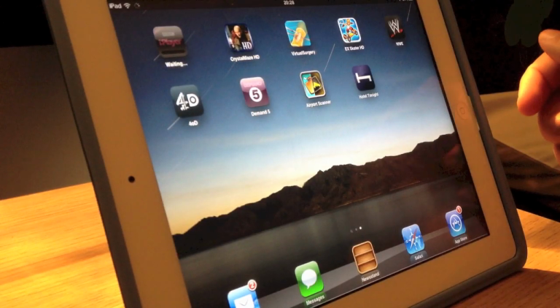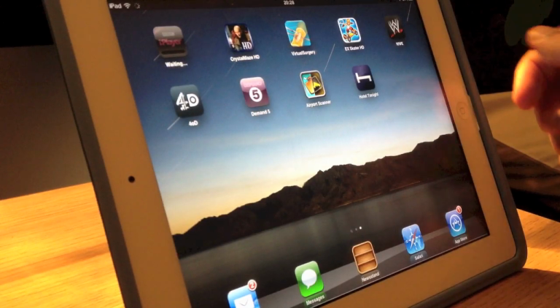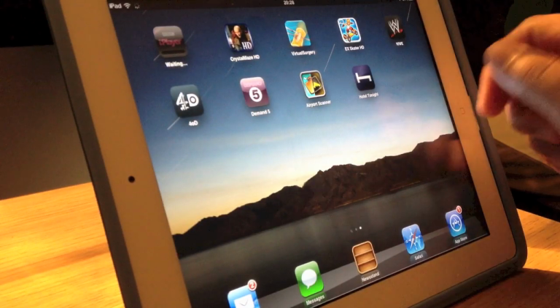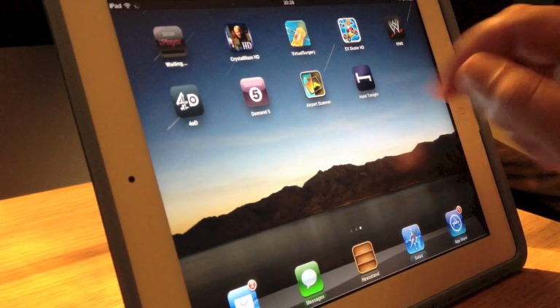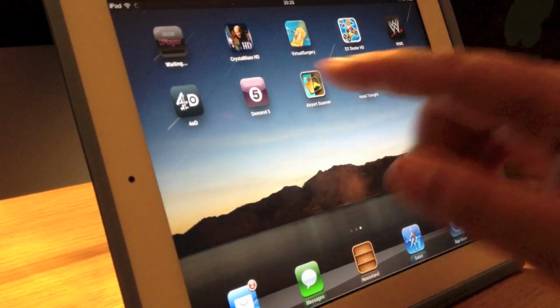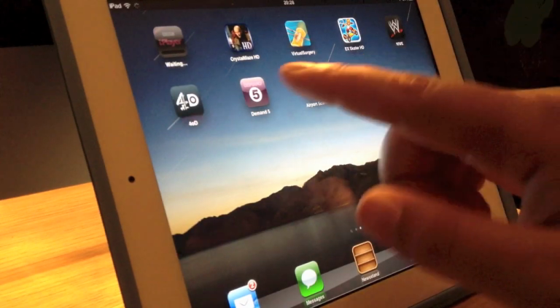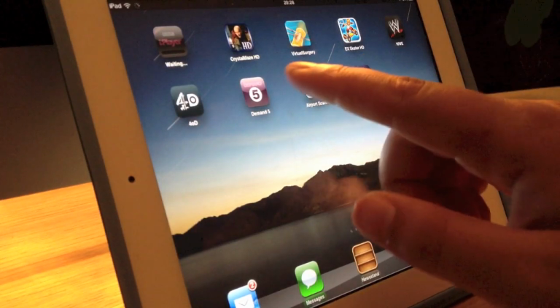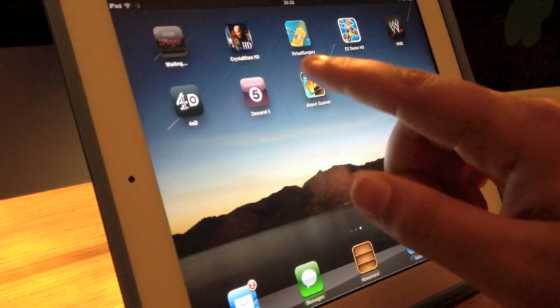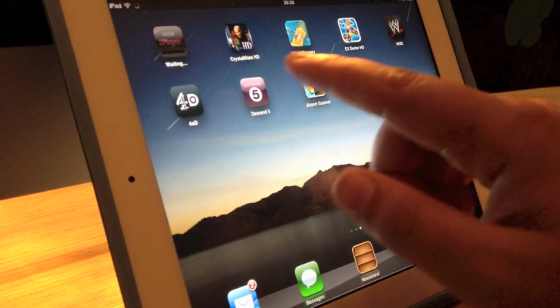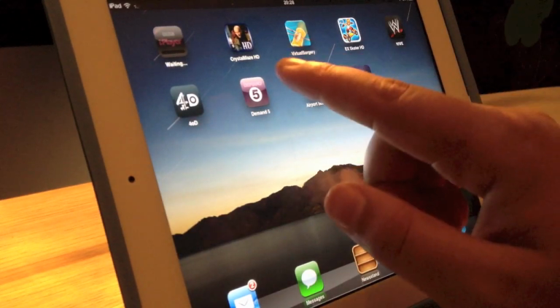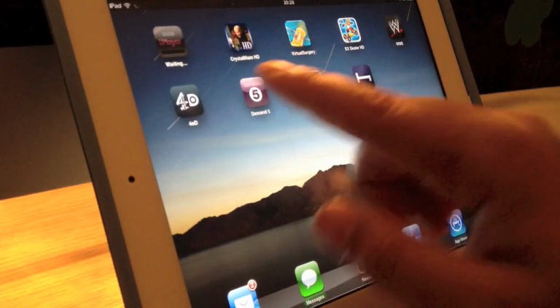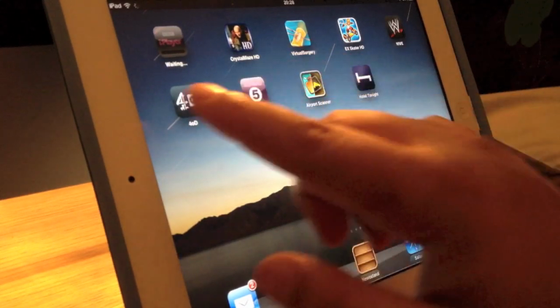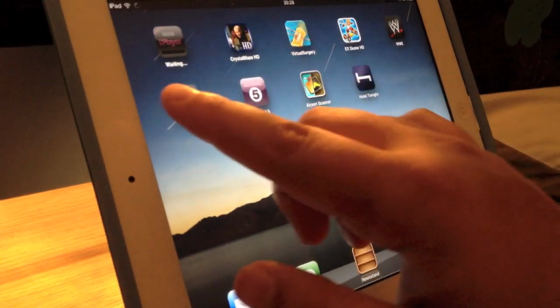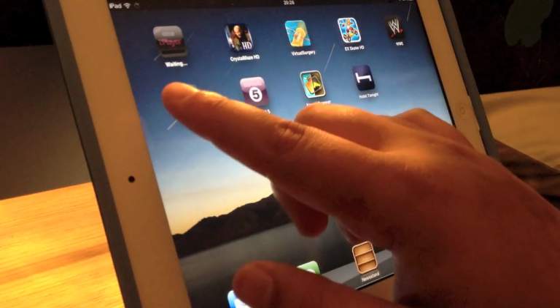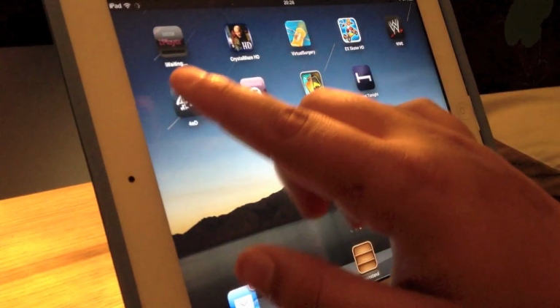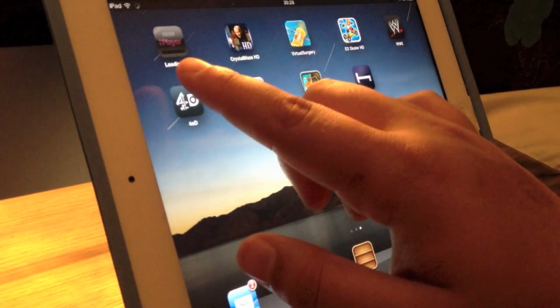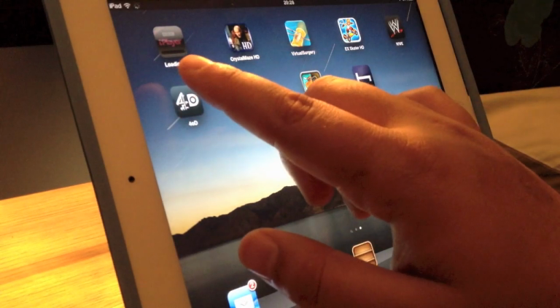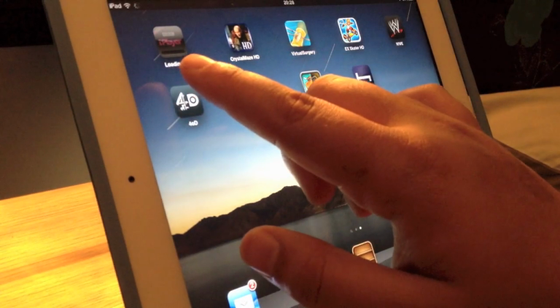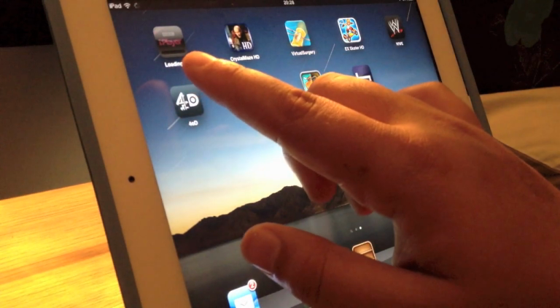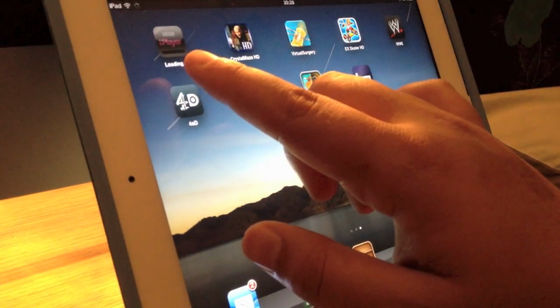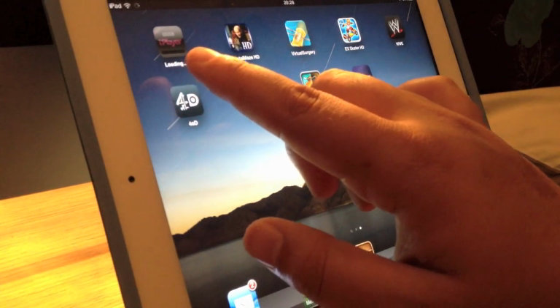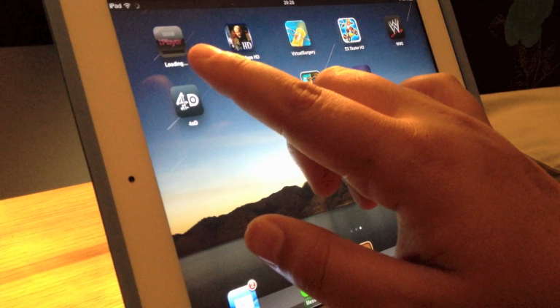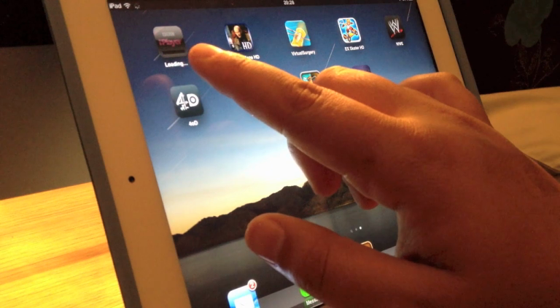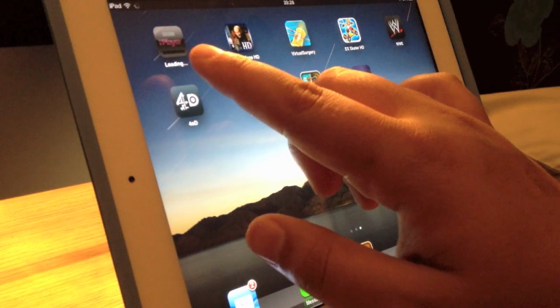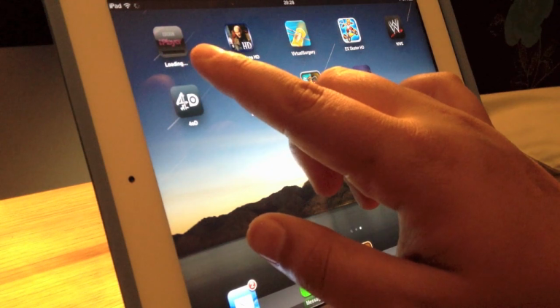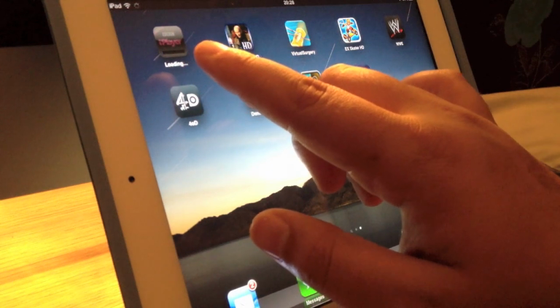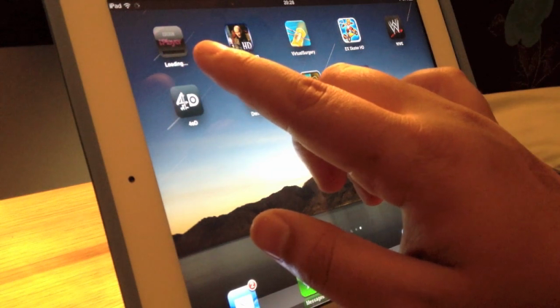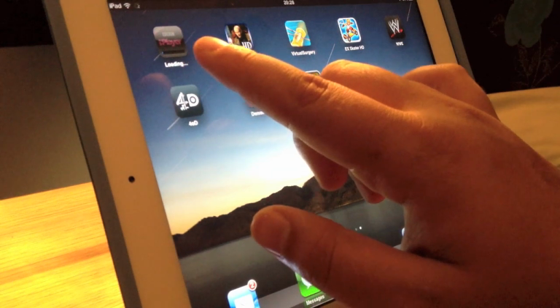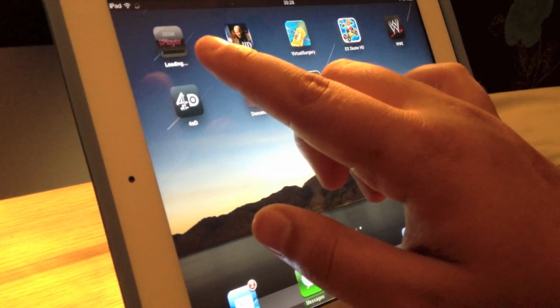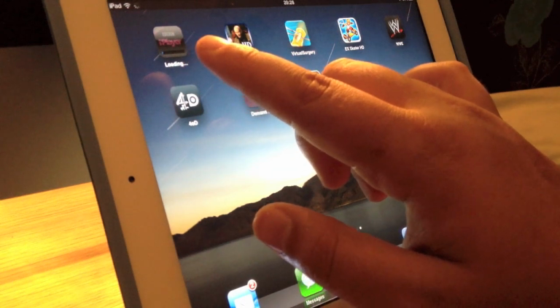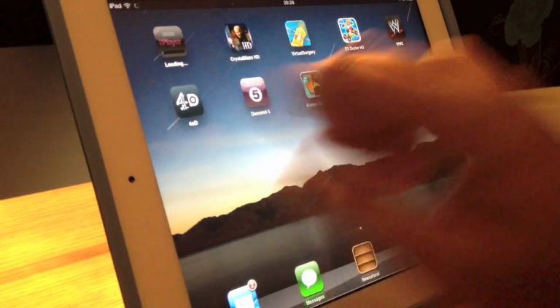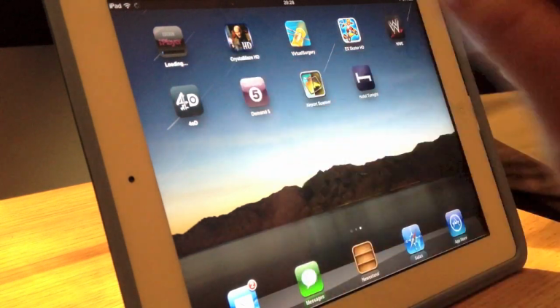Let's just download it now. As you can see in the top corner here, let's just download it.